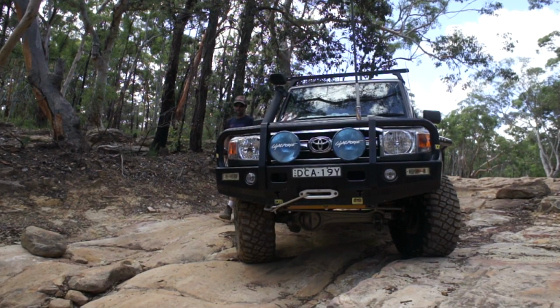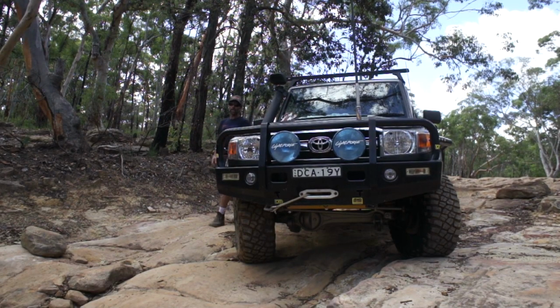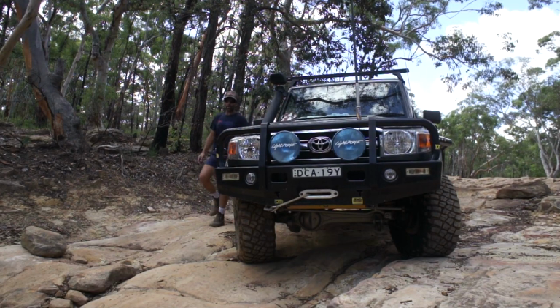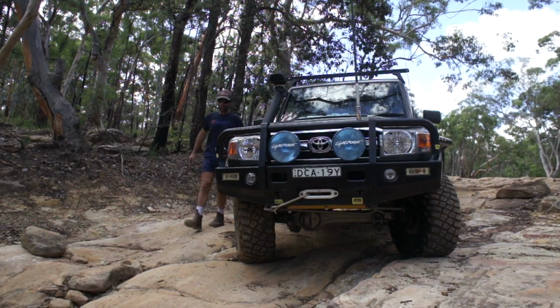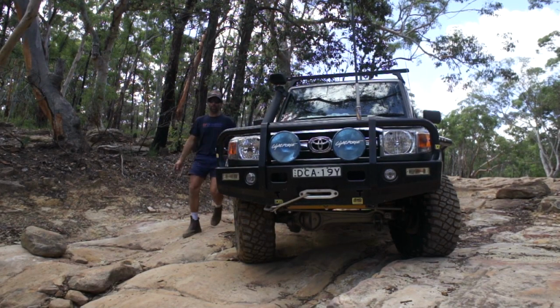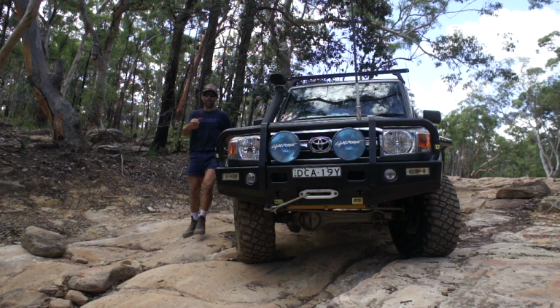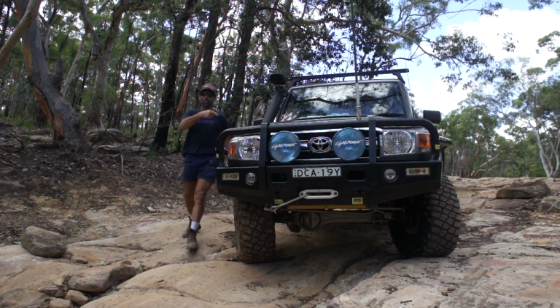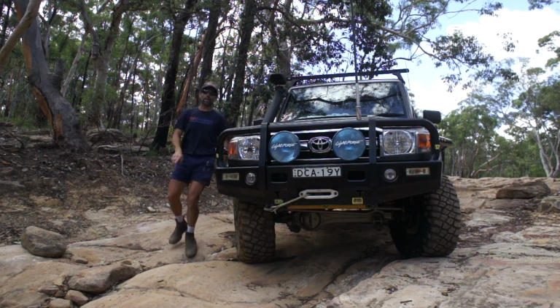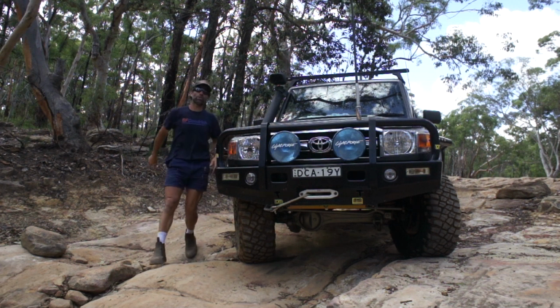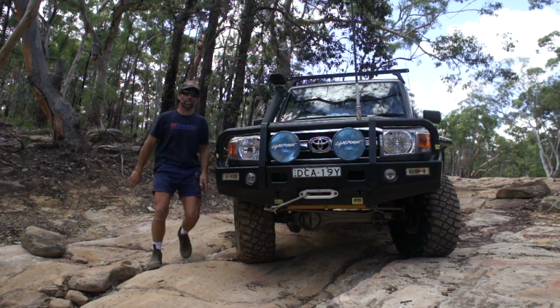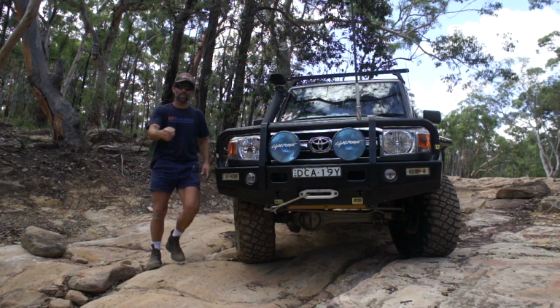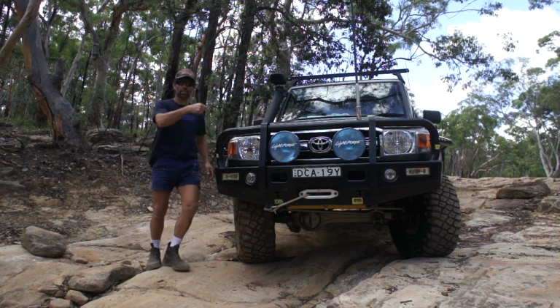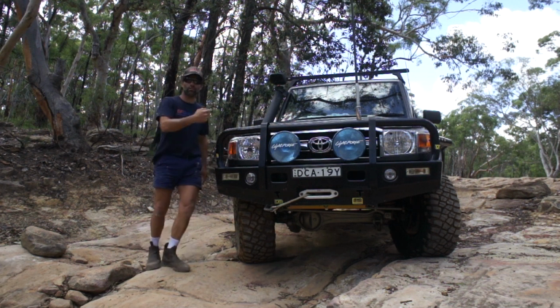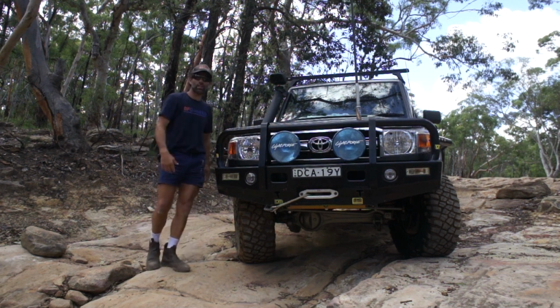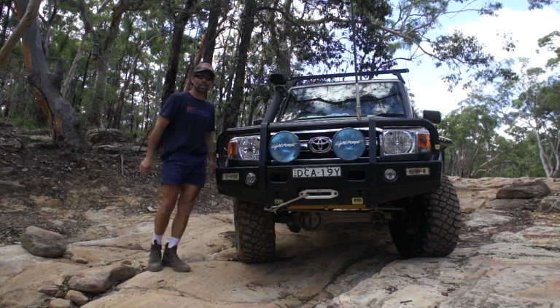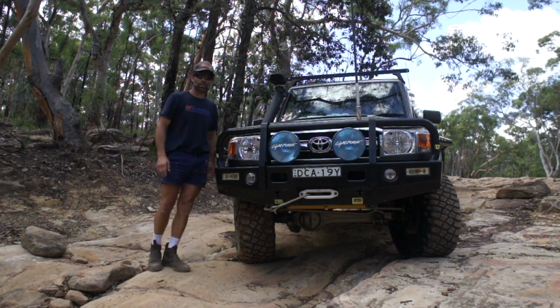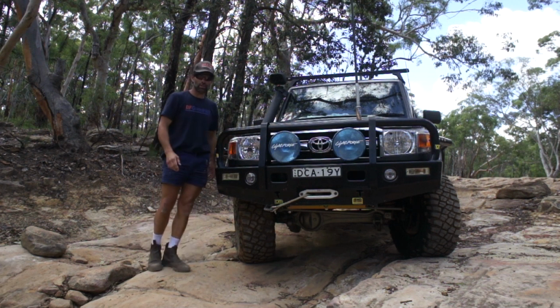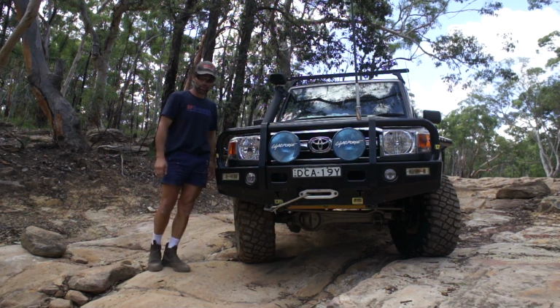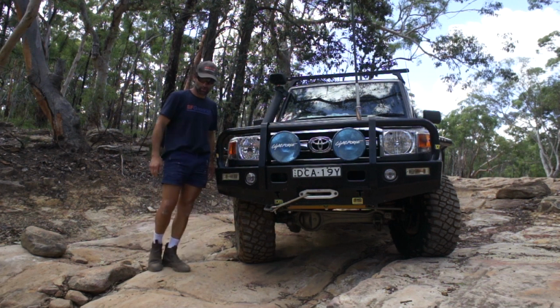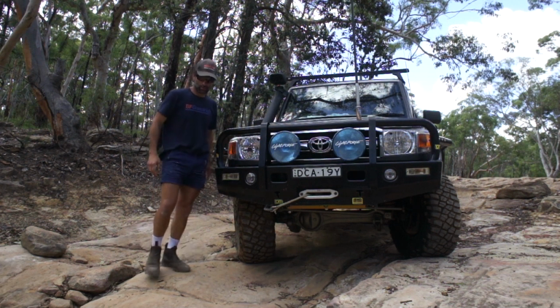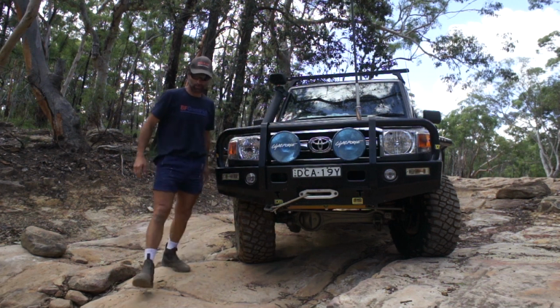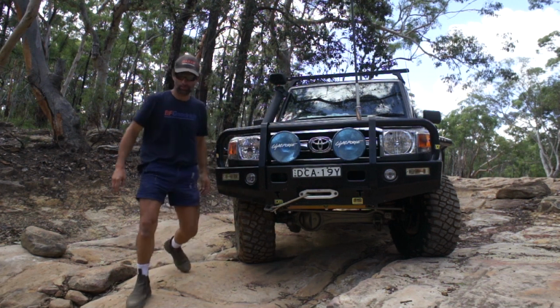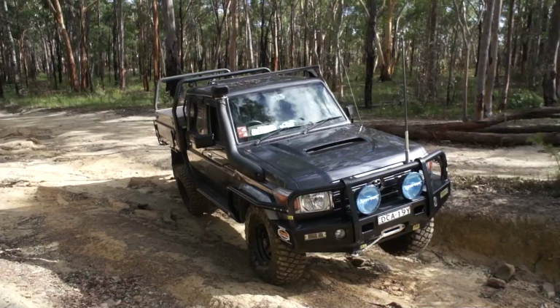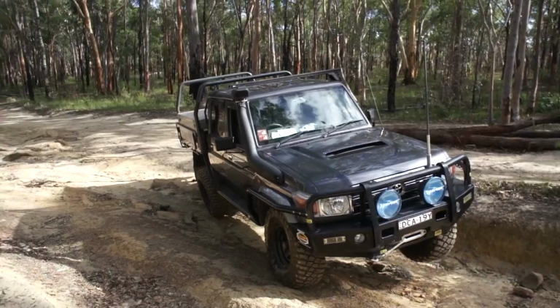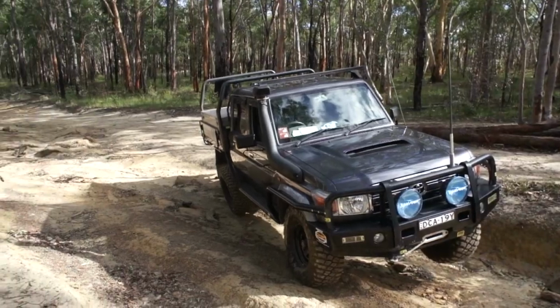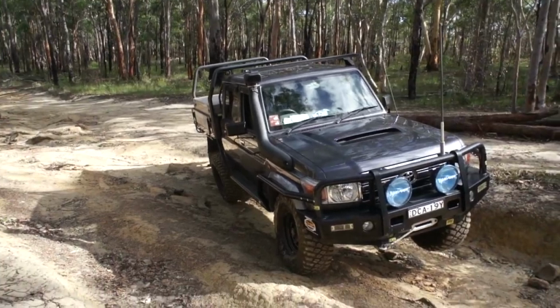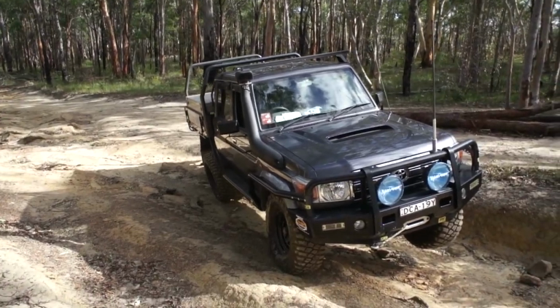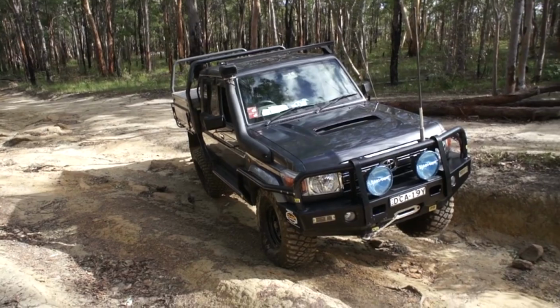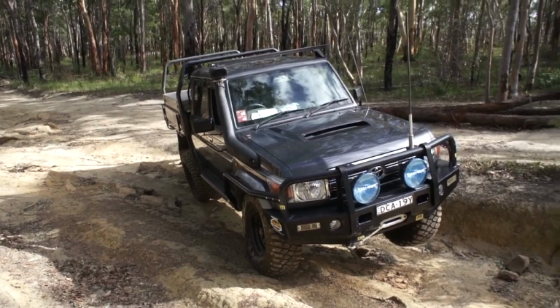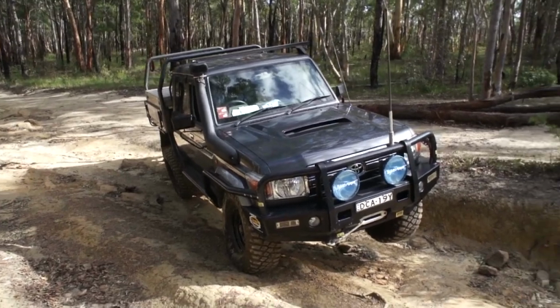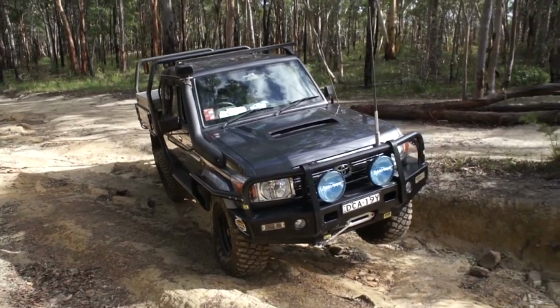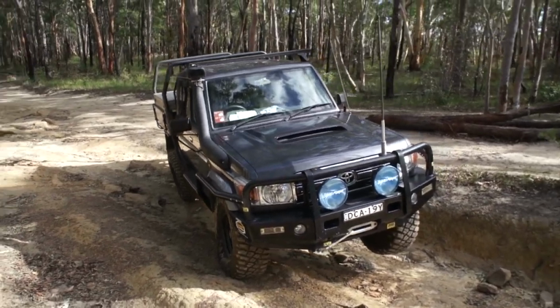G'day, thought we could have a quick look around my 2016 VDJ79. I might just do a bit of a walk around.